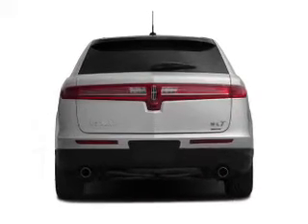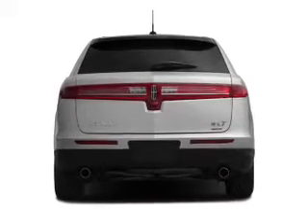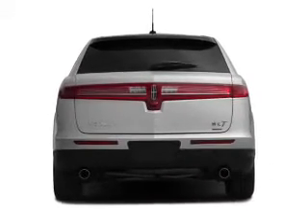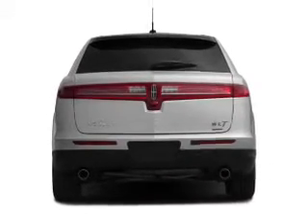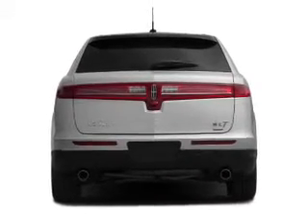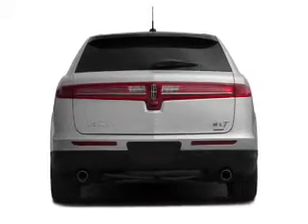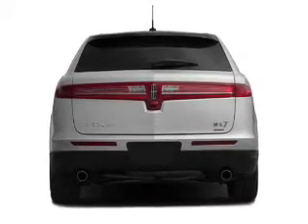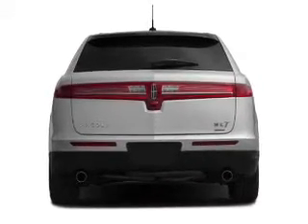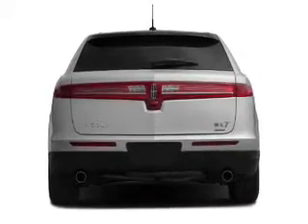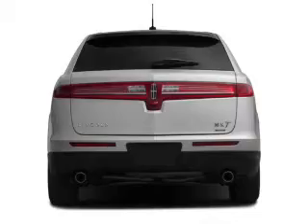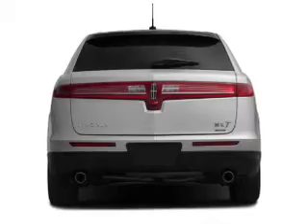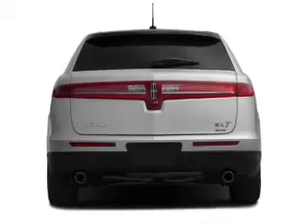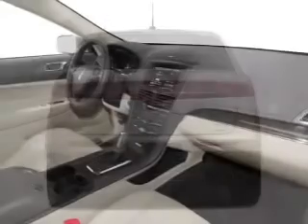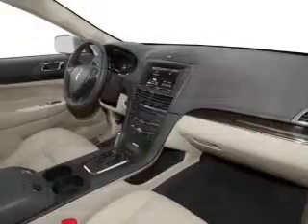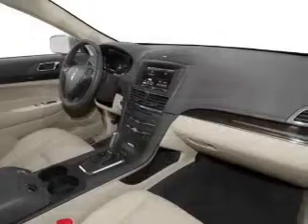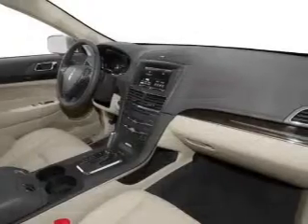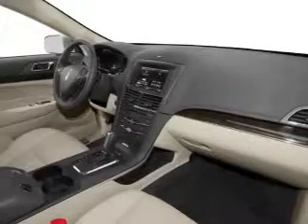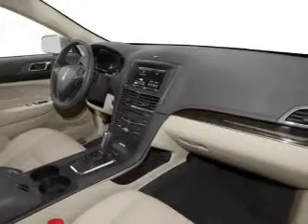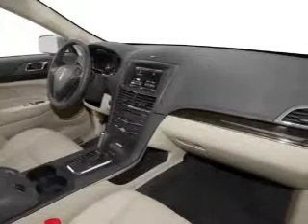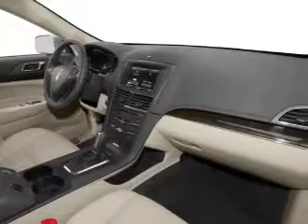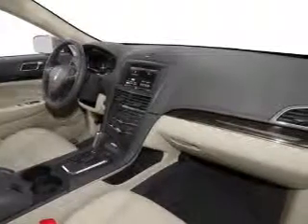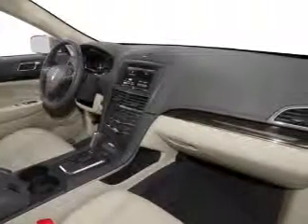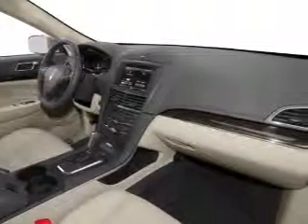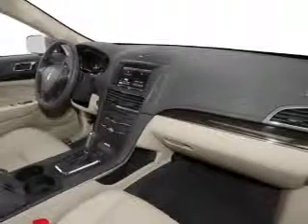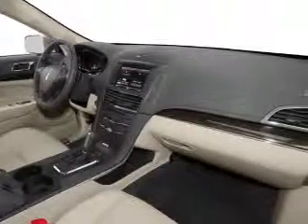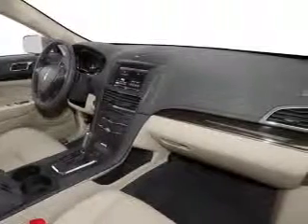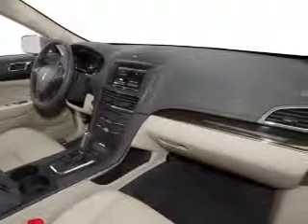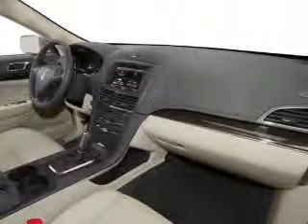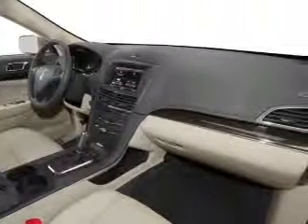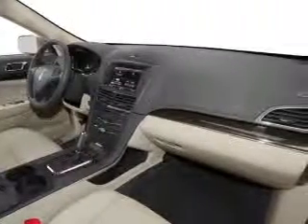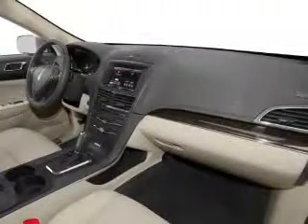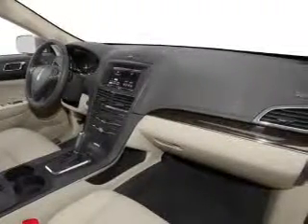Independent suspension, brake assist — great quality at a great price. Call or click to contact us today.